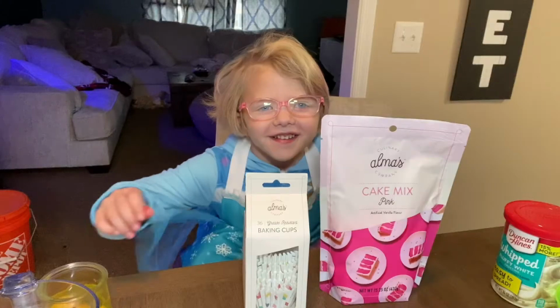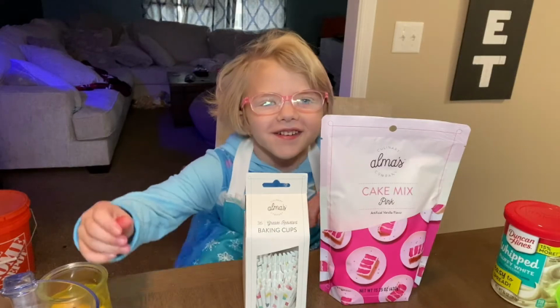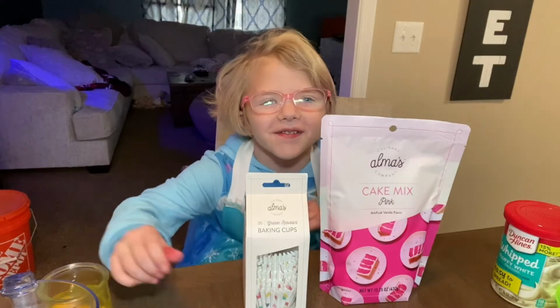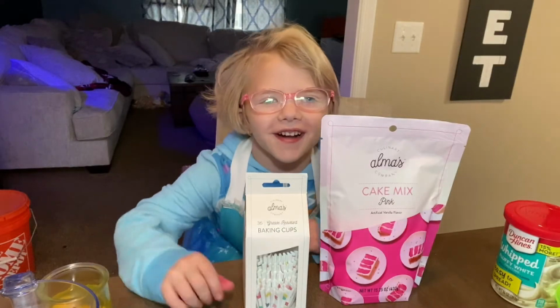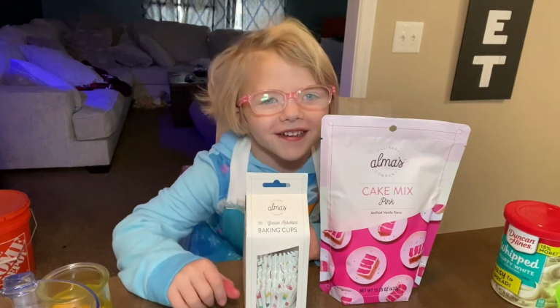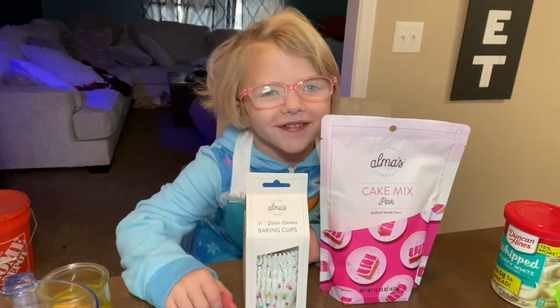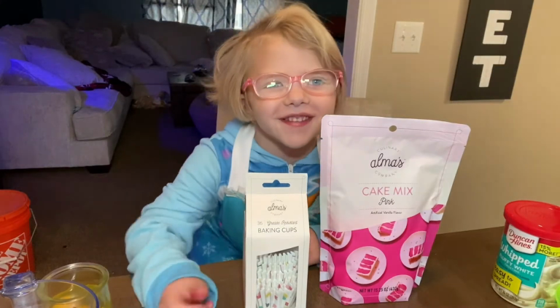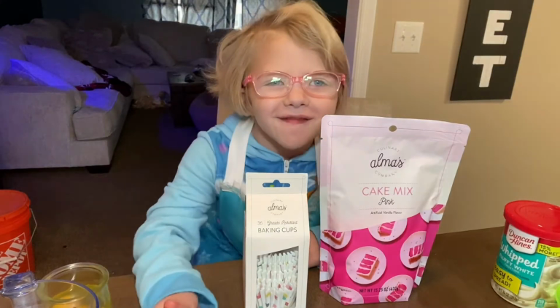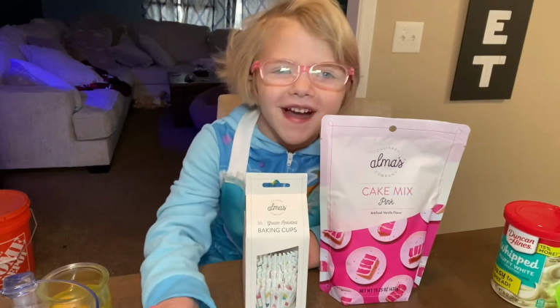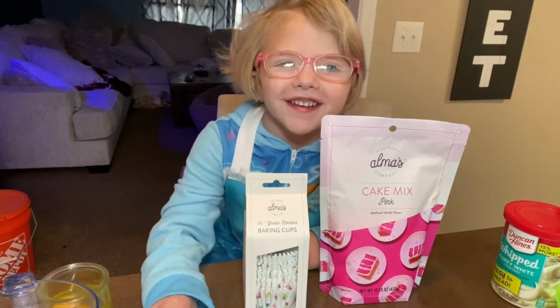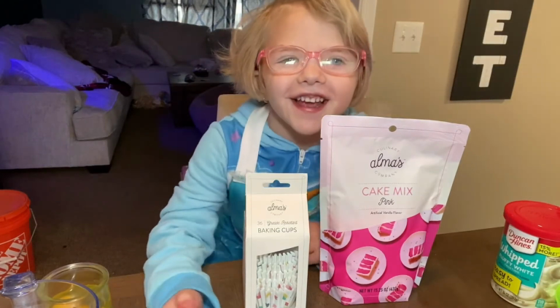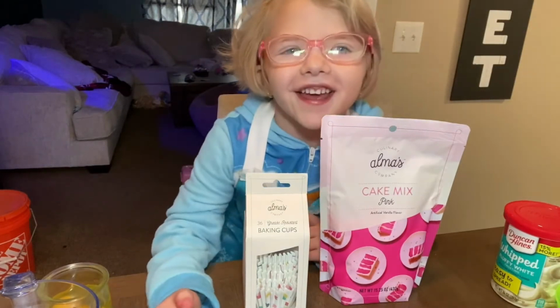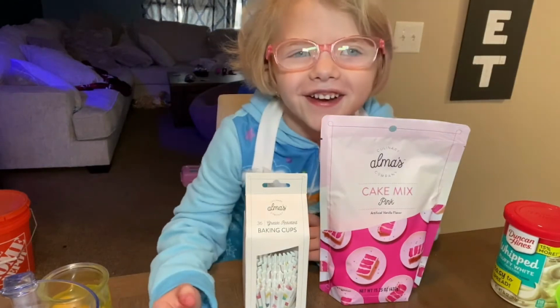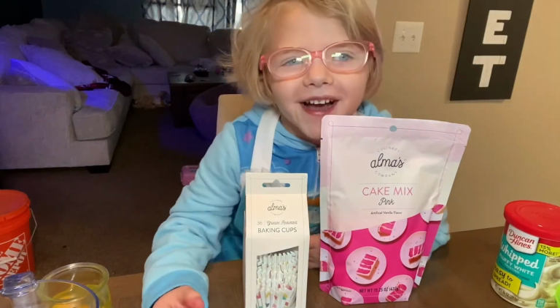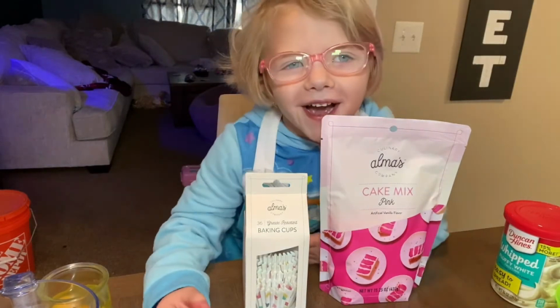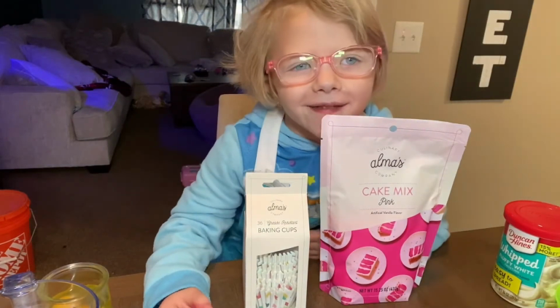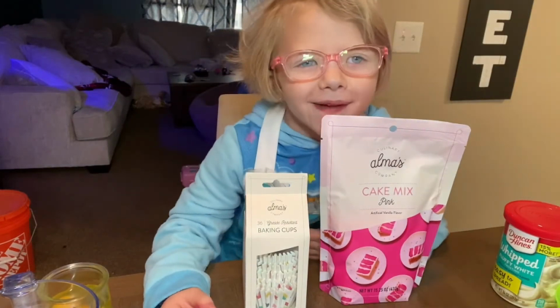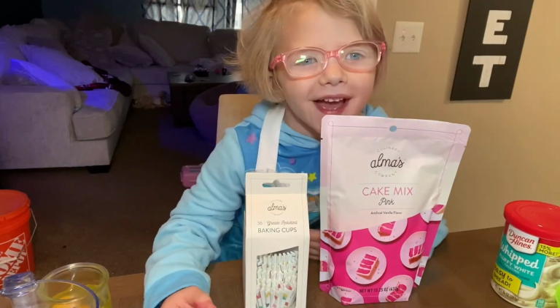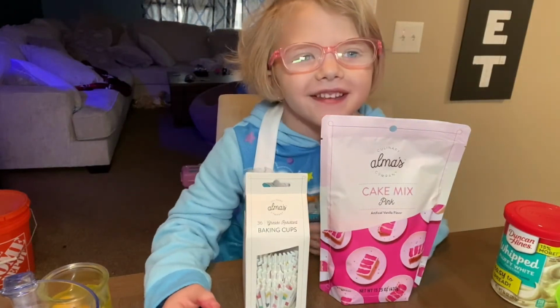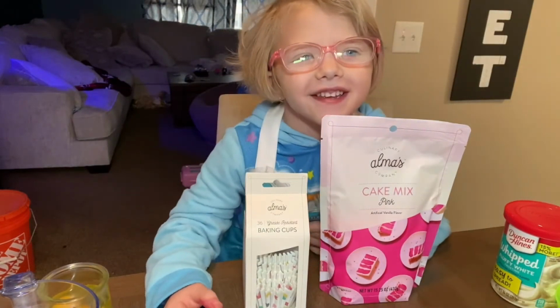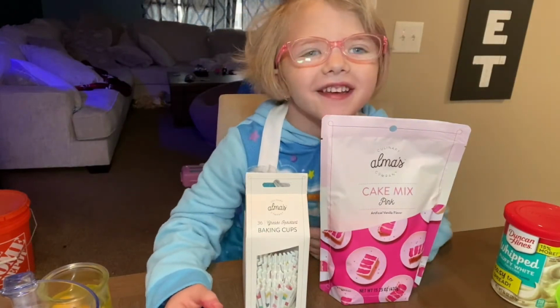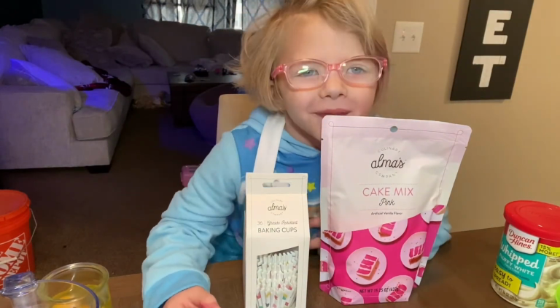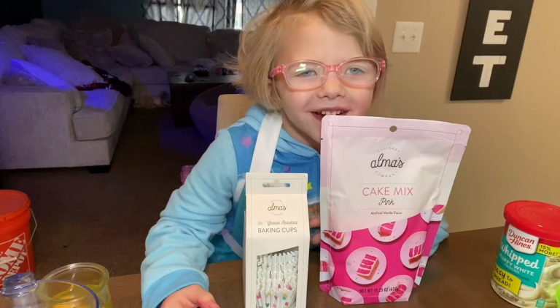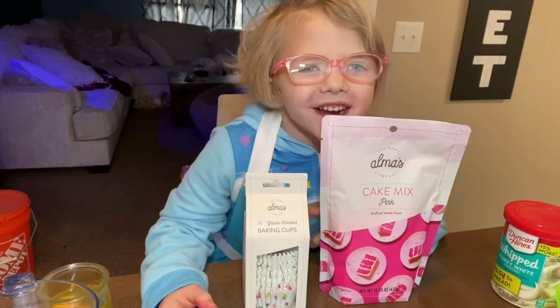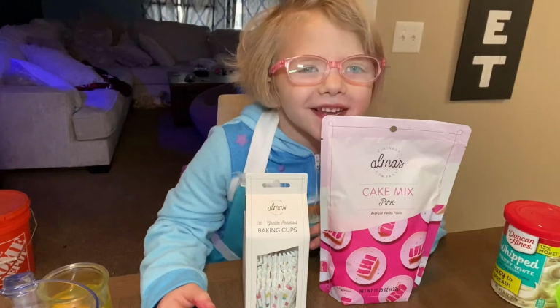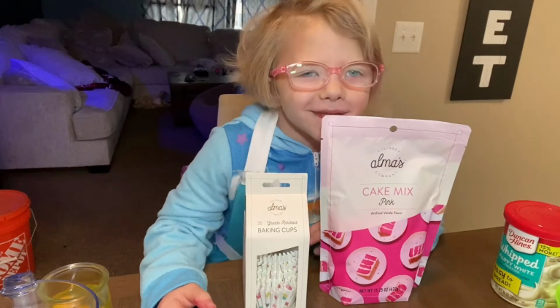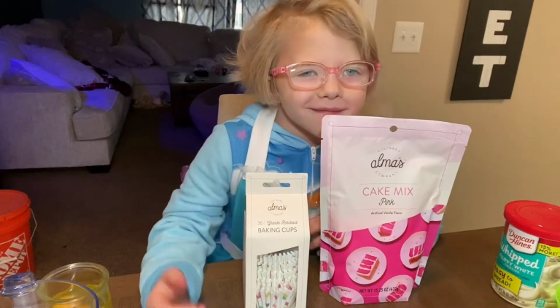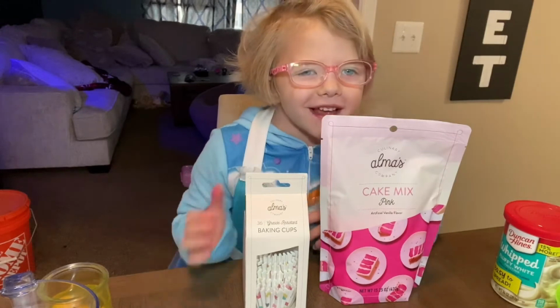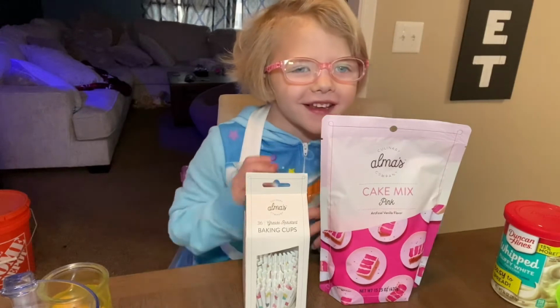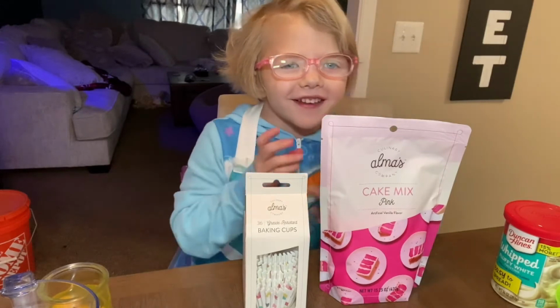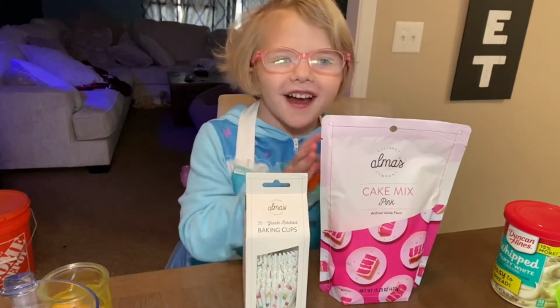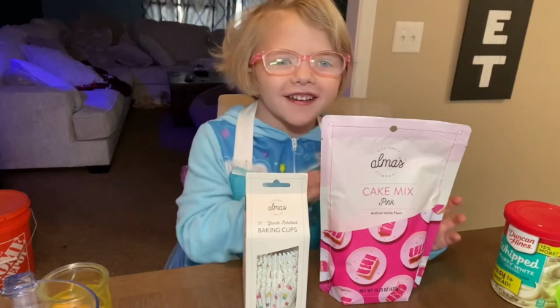Welcome to my channel. I'm Maggie. We are going to be making cupcakes.